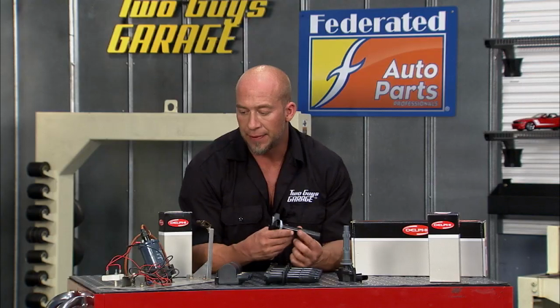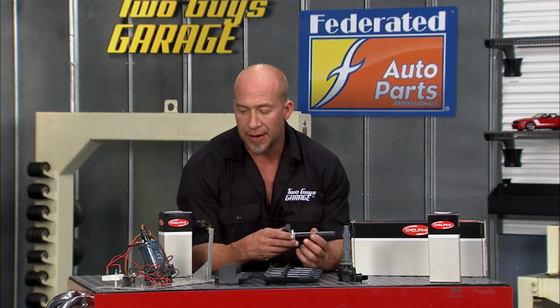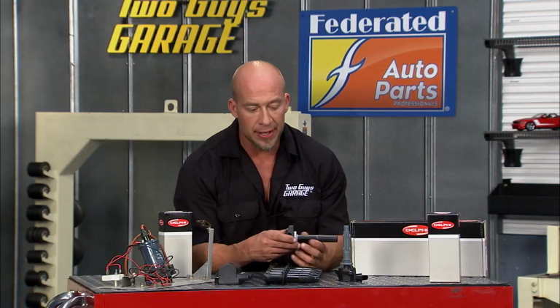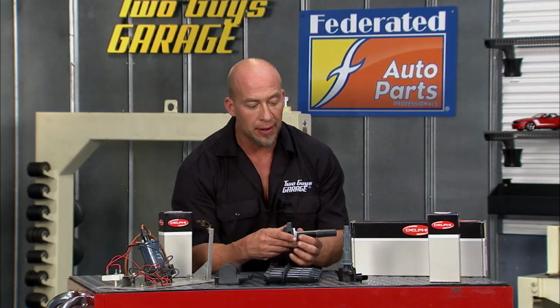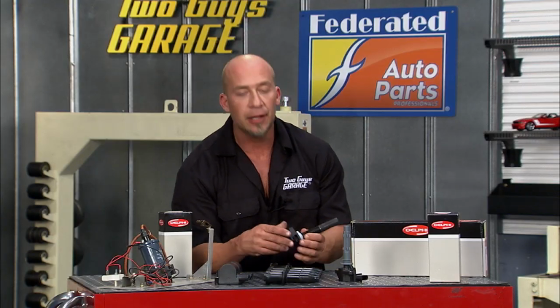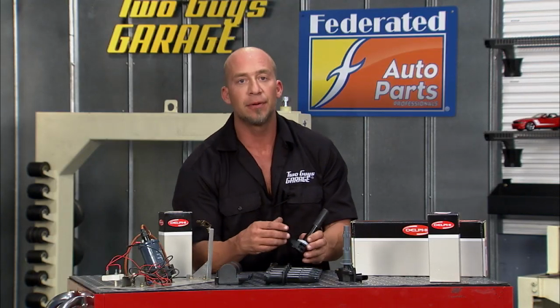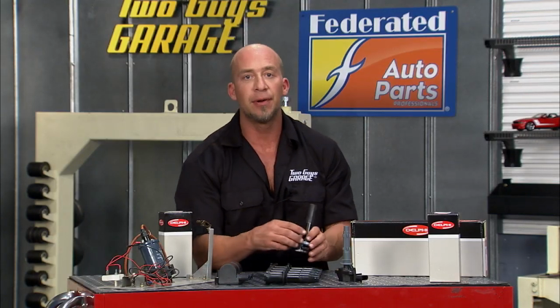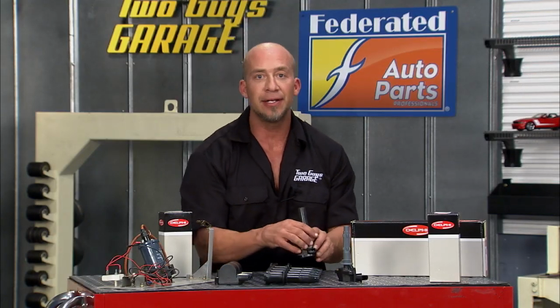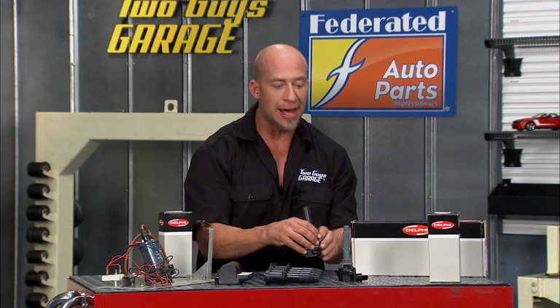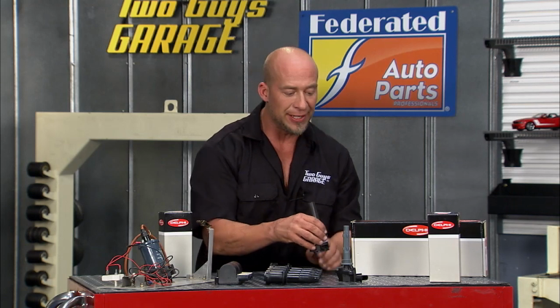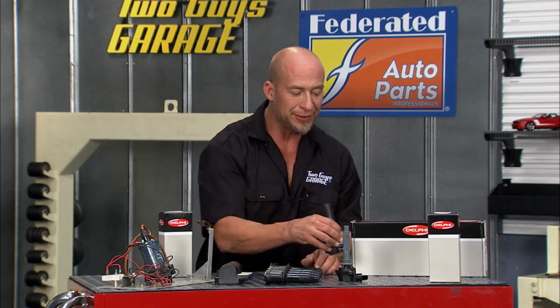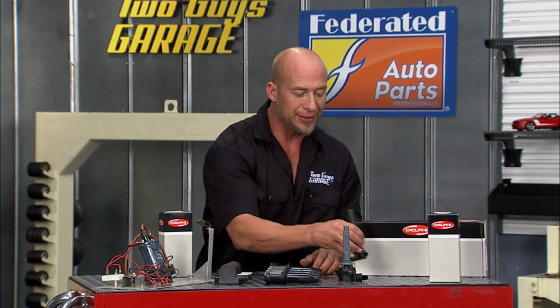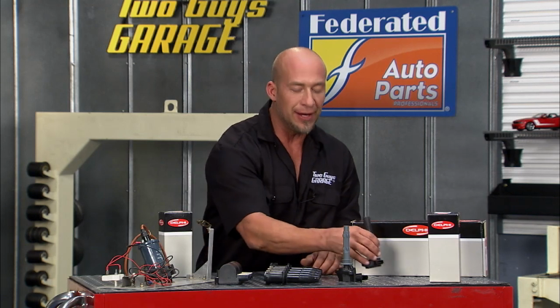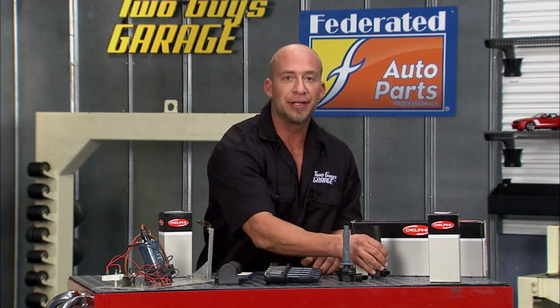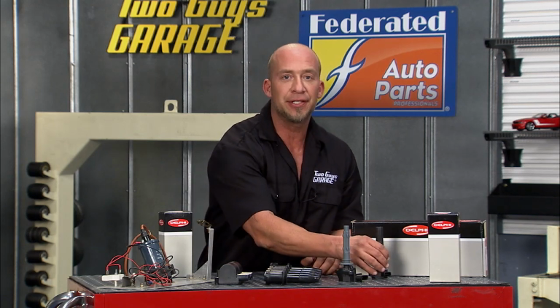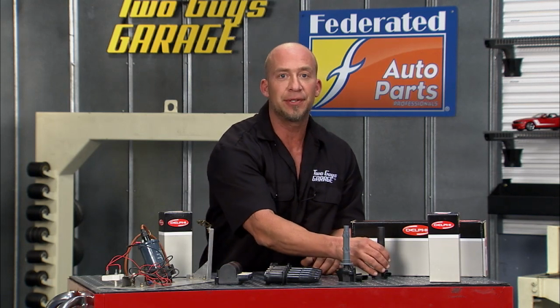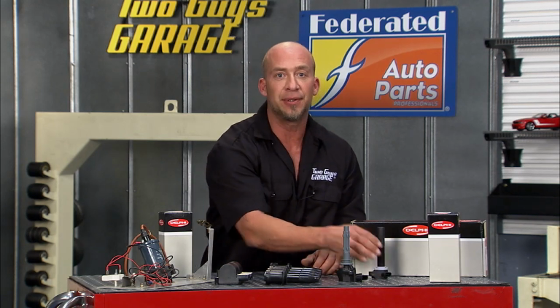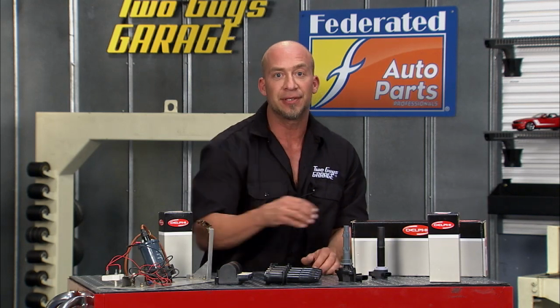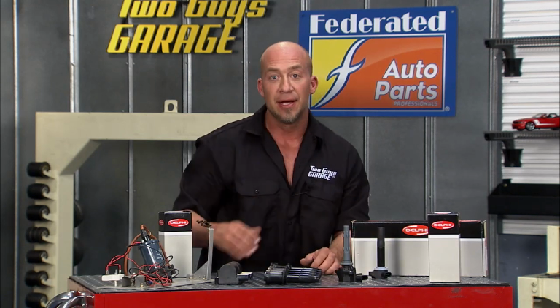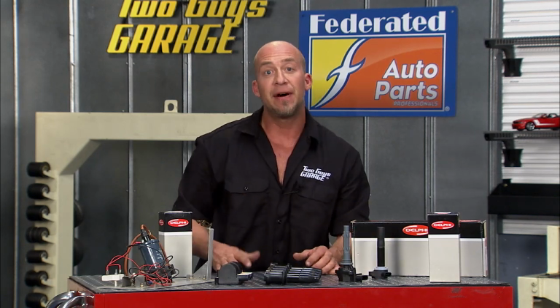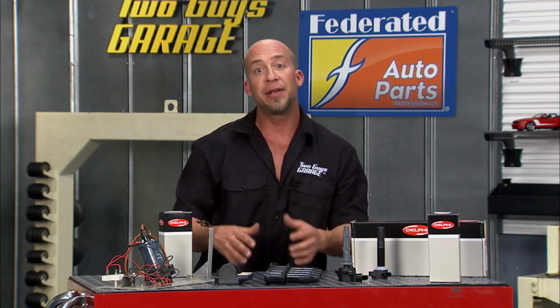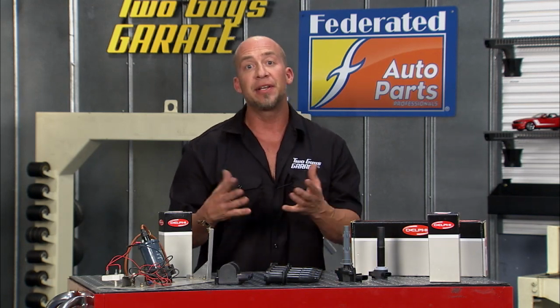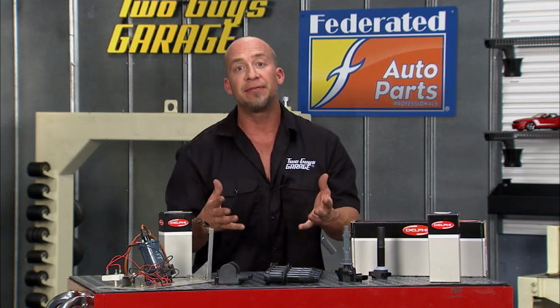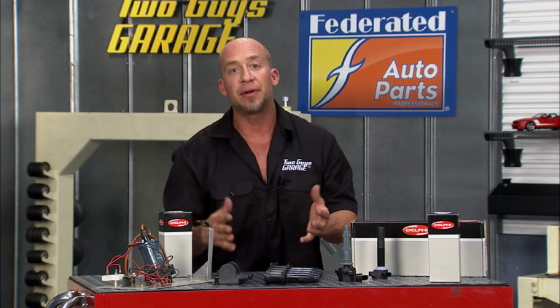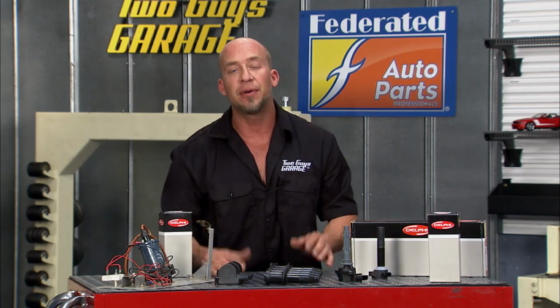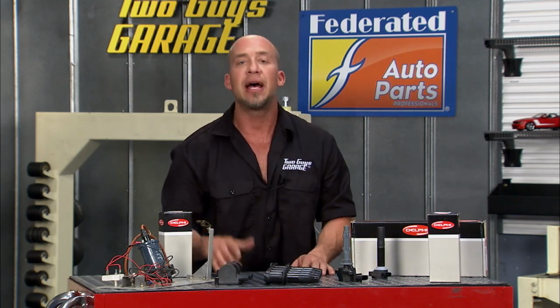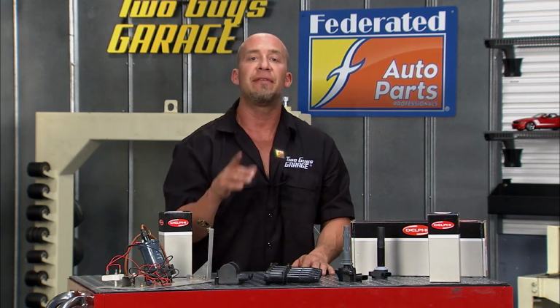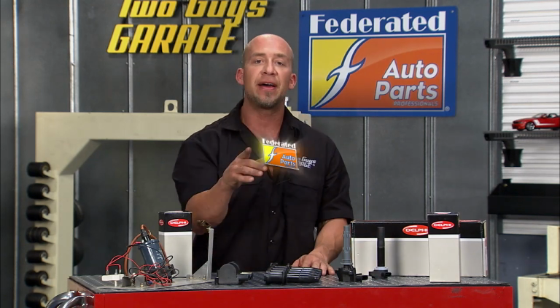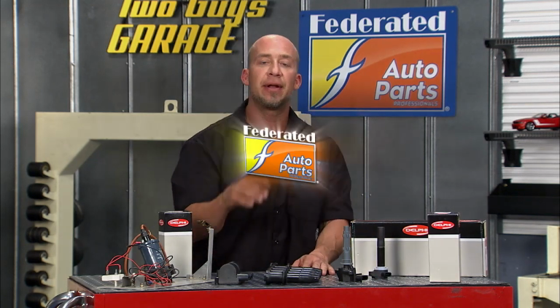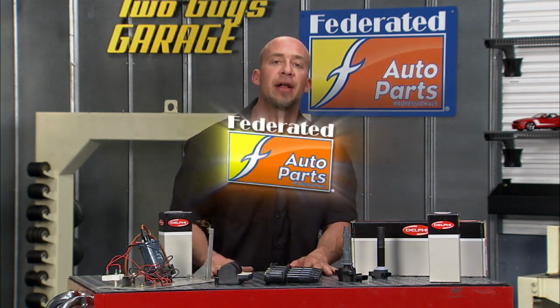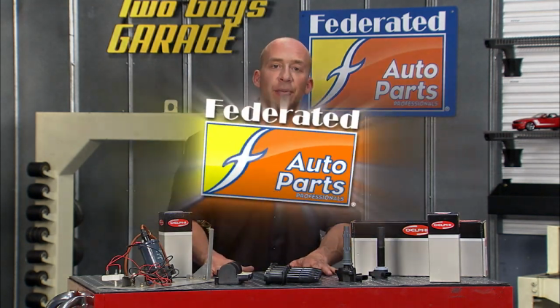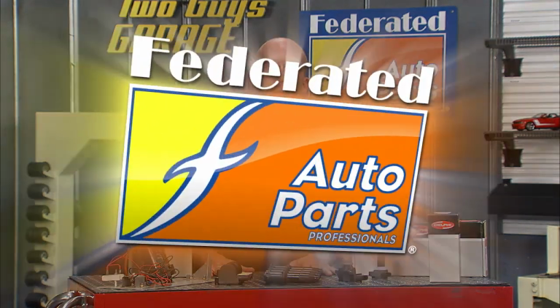And there you go — a little rundown history of ignition coils. Find your Delphi coils at Federated Auto Parts.